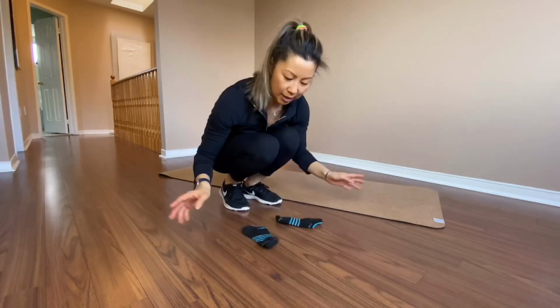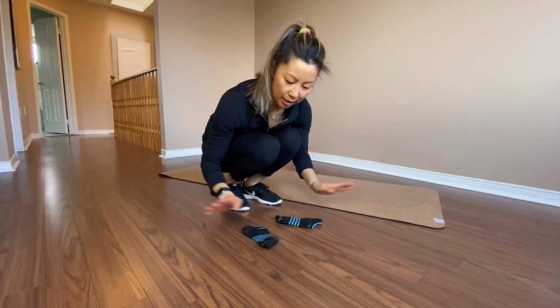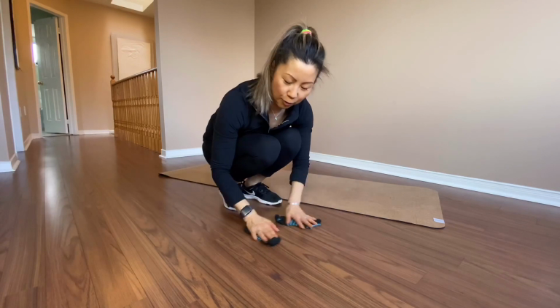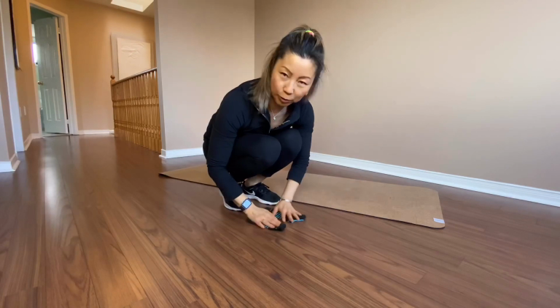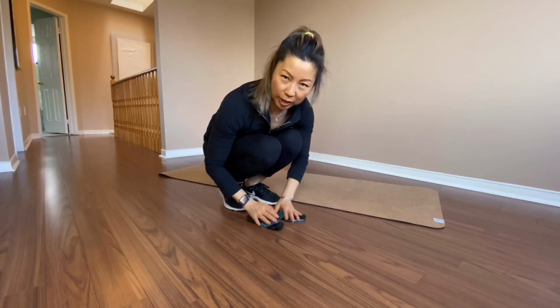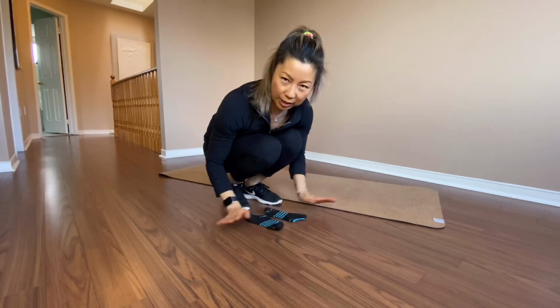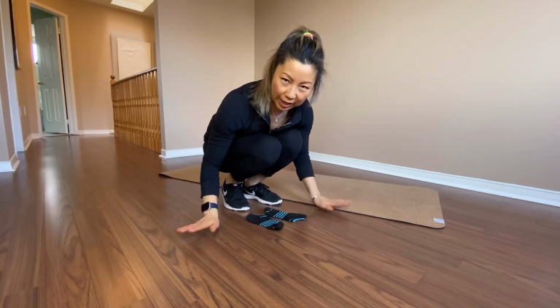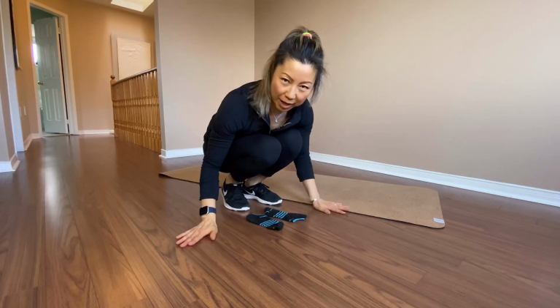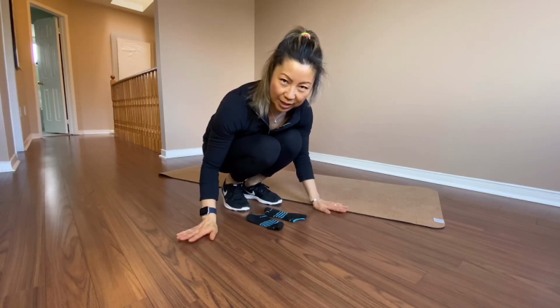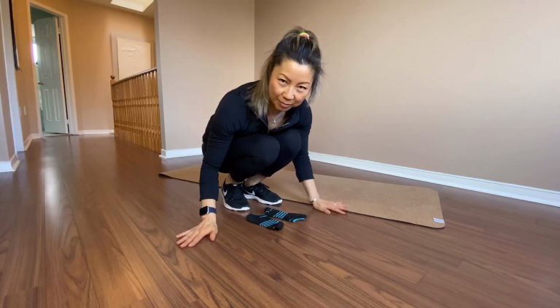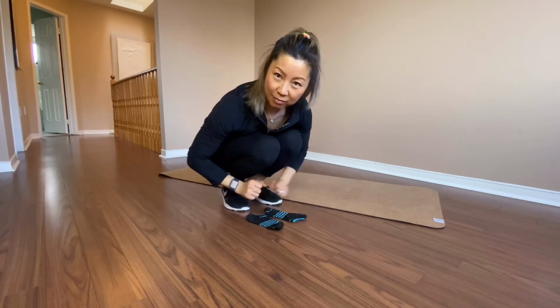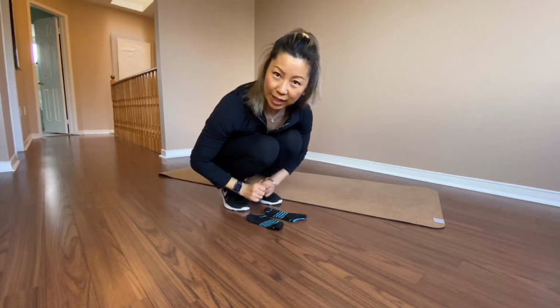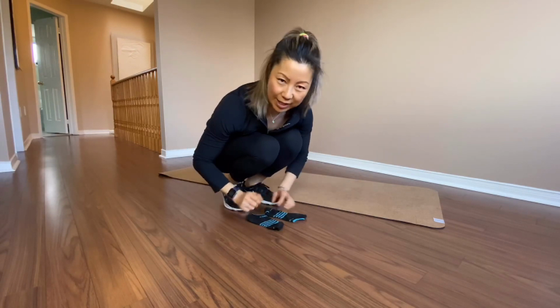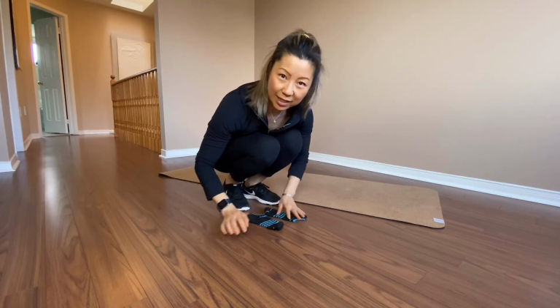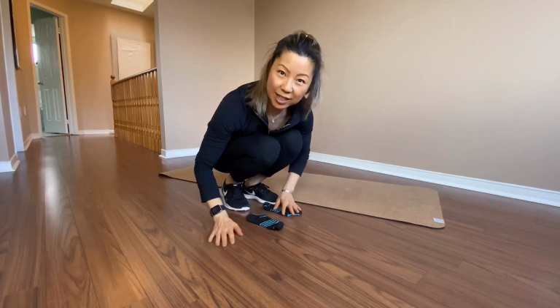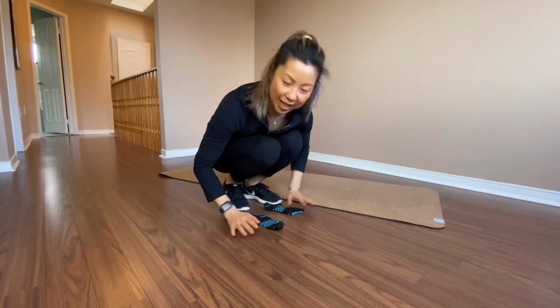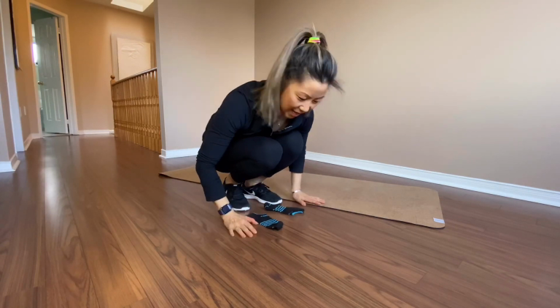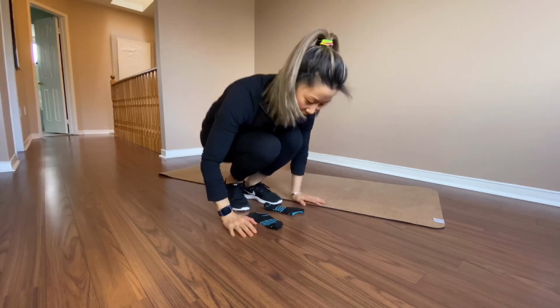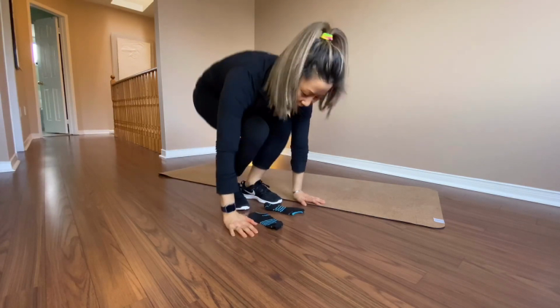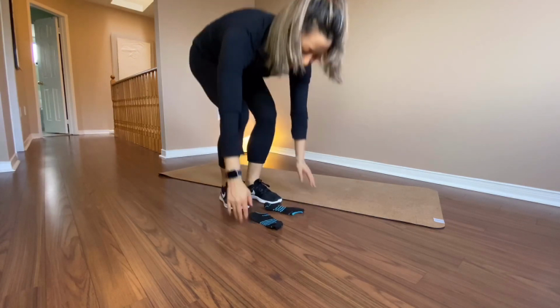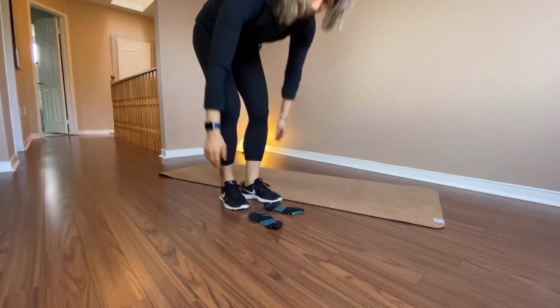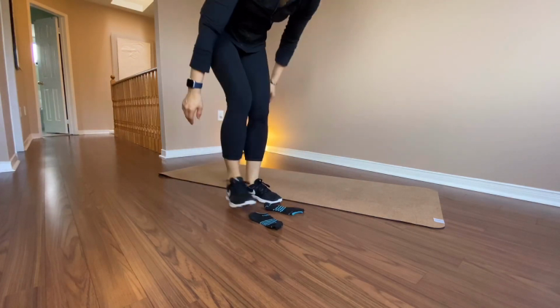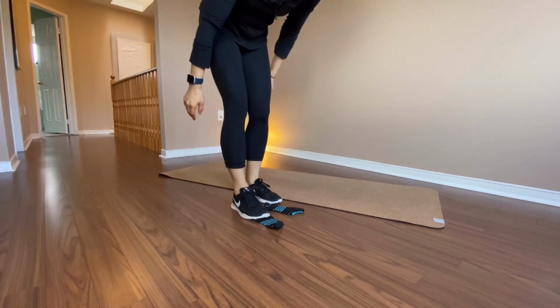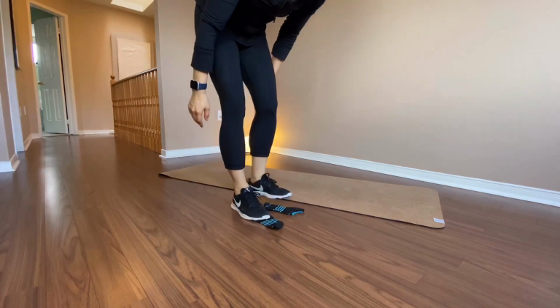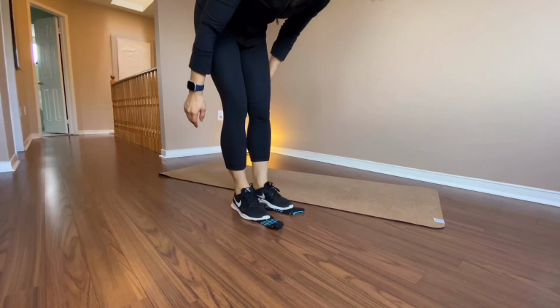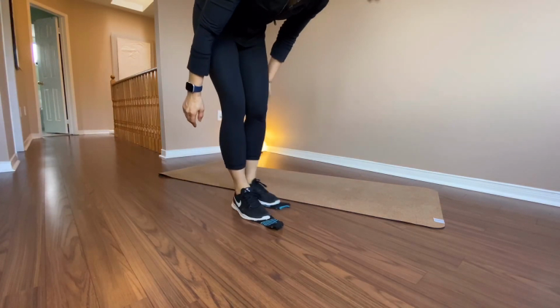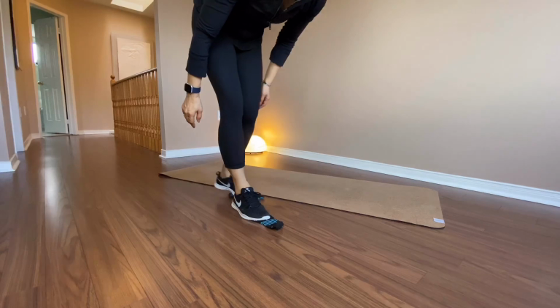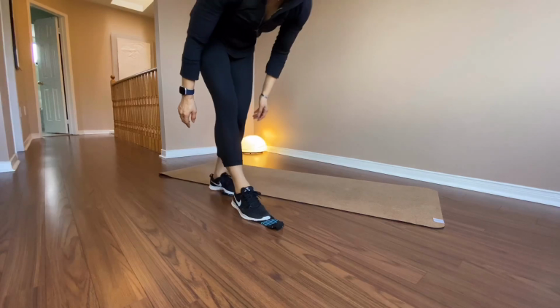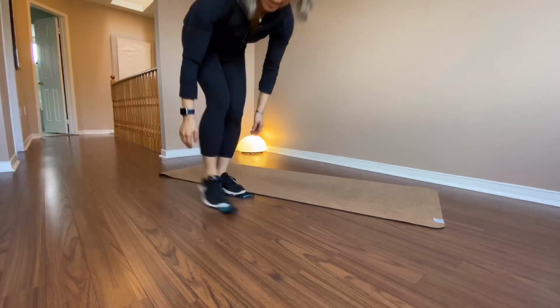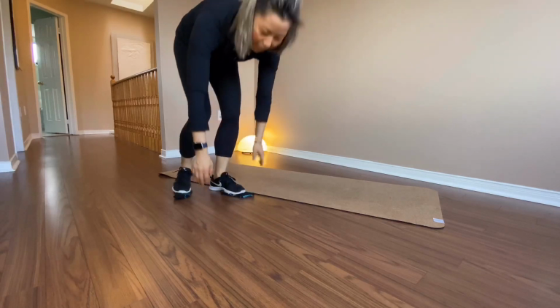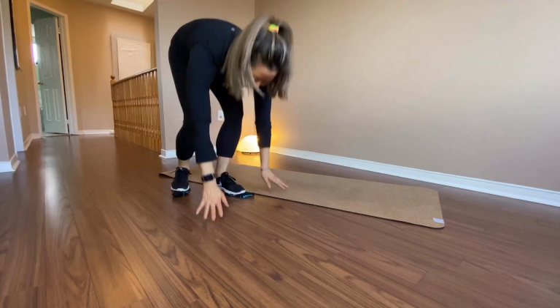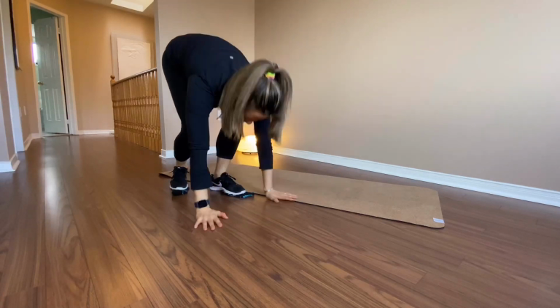If your floor is like mine, get the socks. Or if you have a slider, they'll be fantastic.